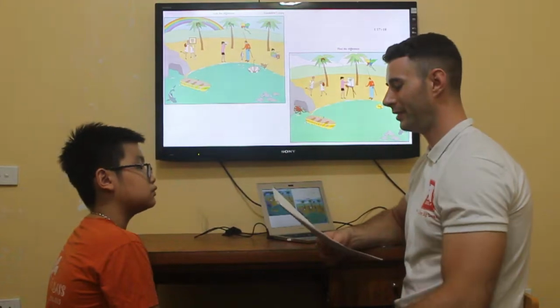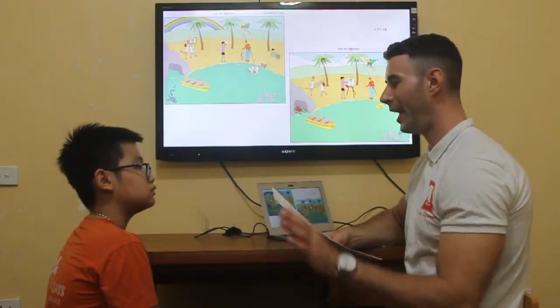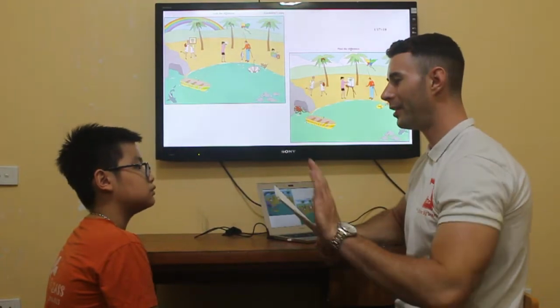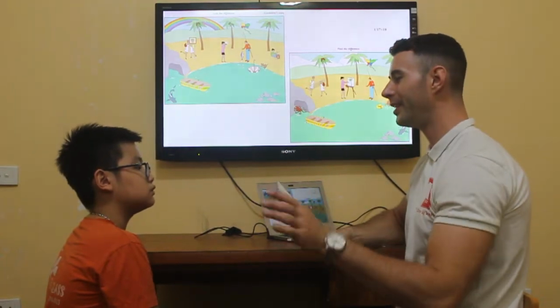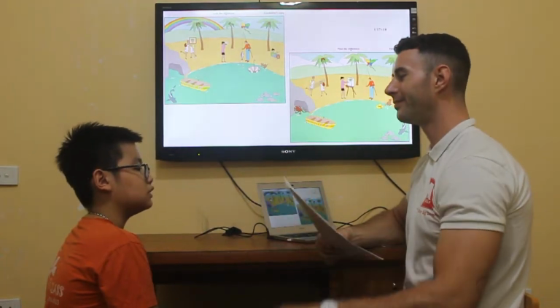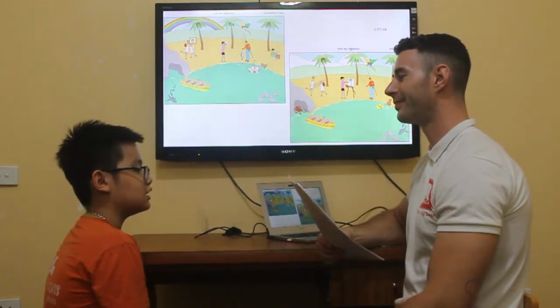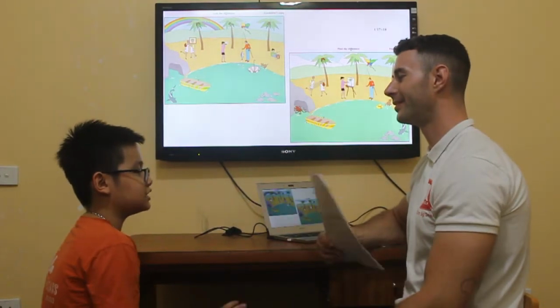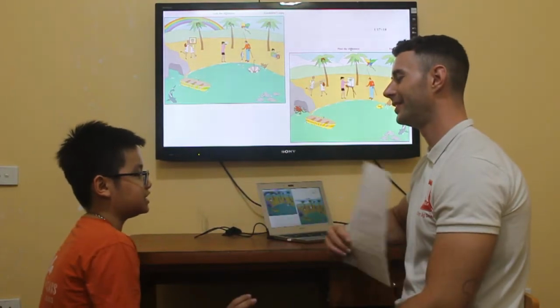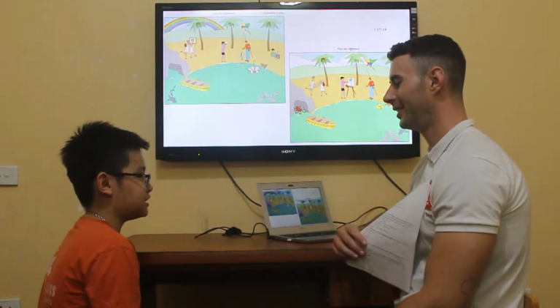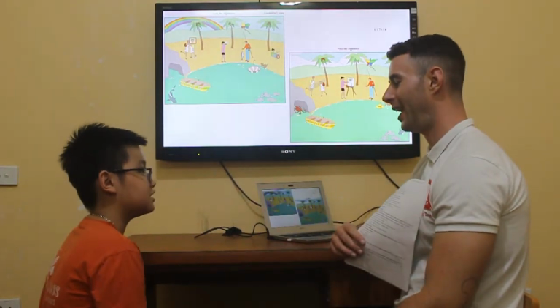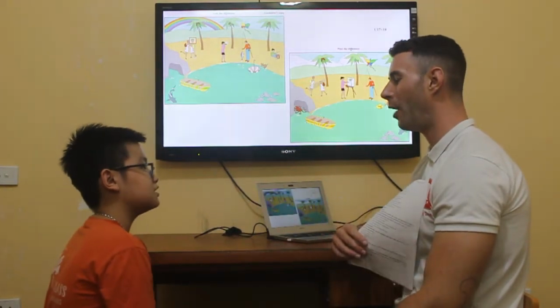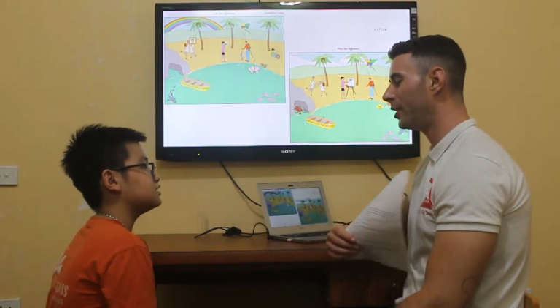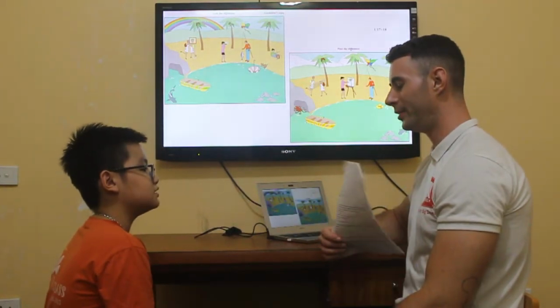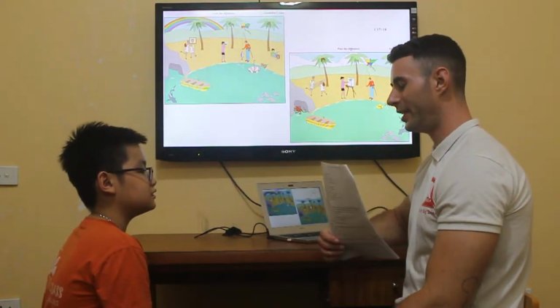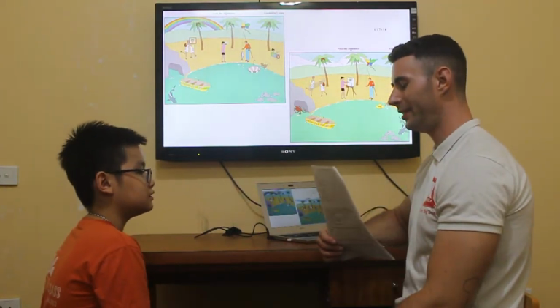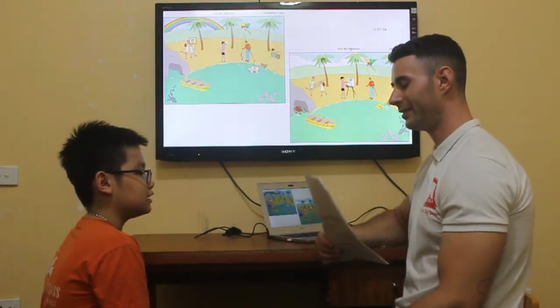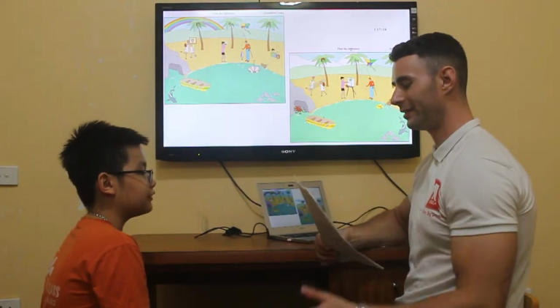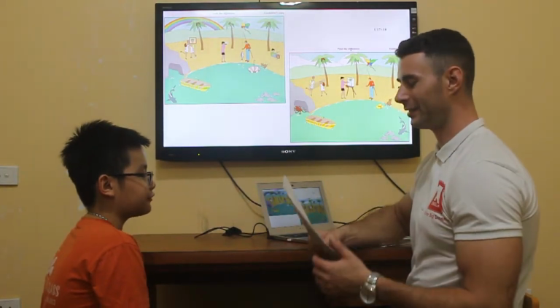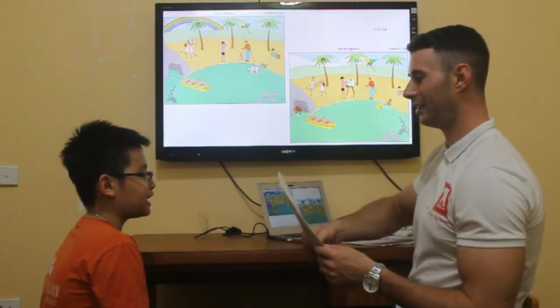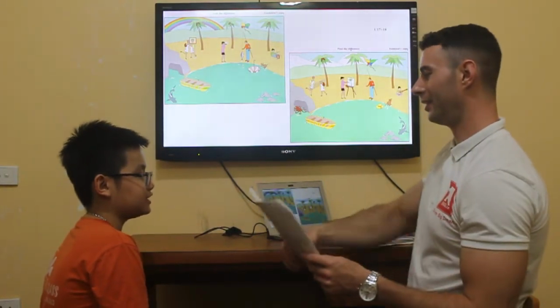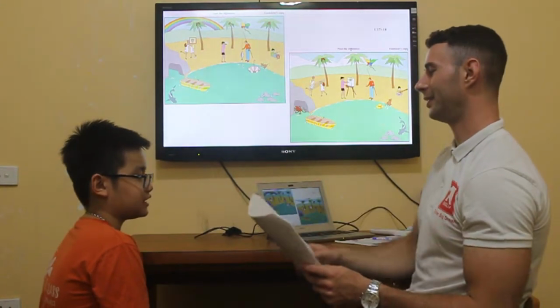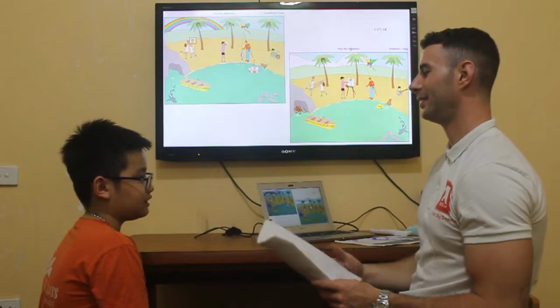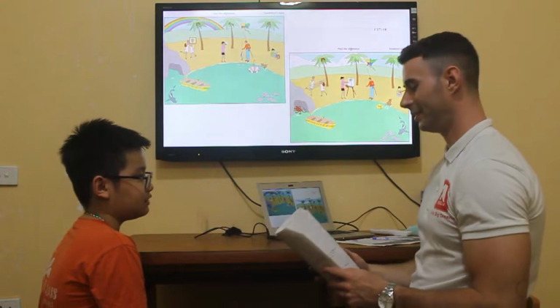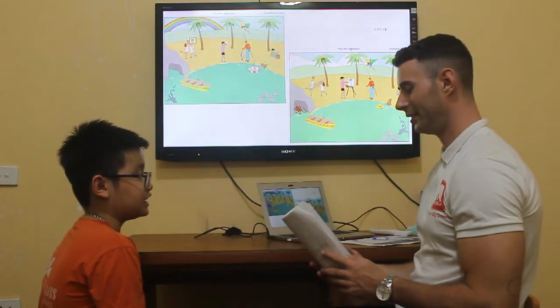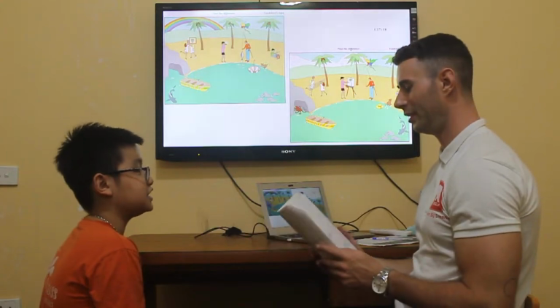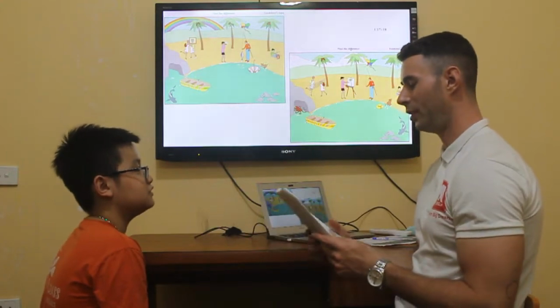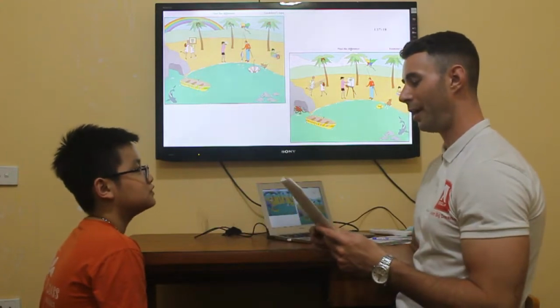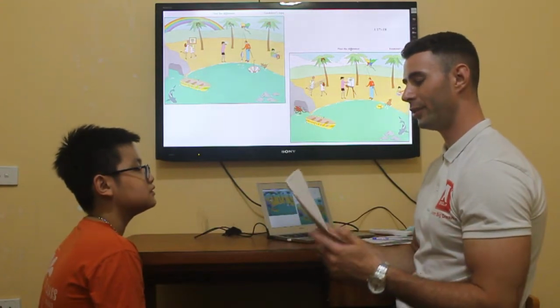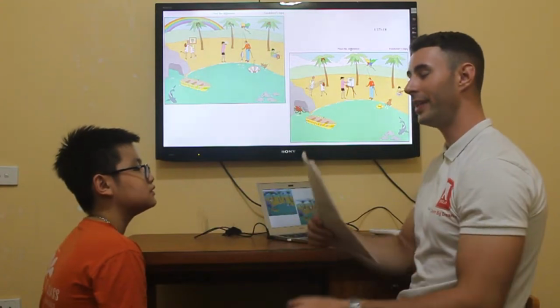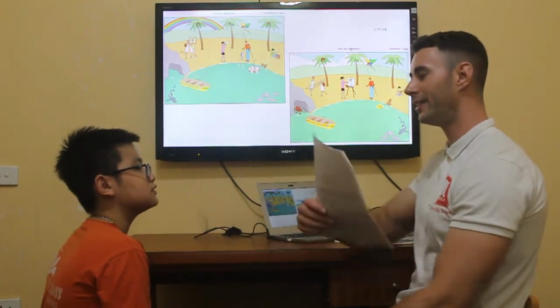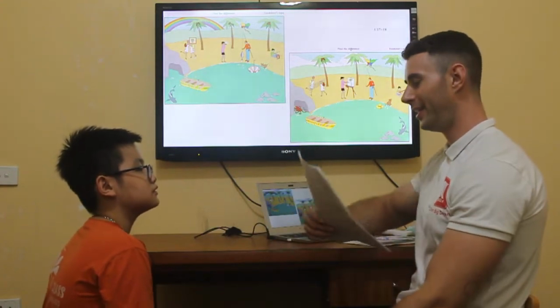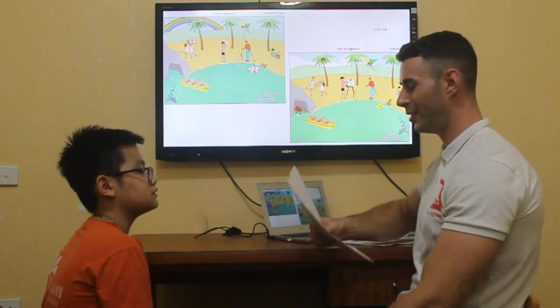Hello, Nia. Hello, teacher. How are you today? I'm fine, thank you. And you? I'm great, thank you.